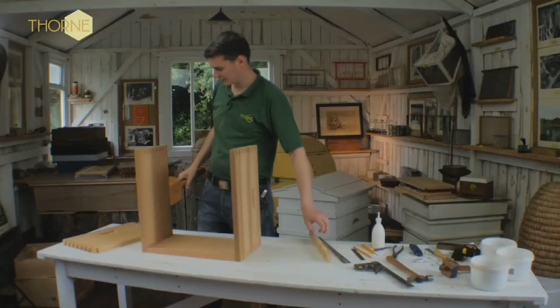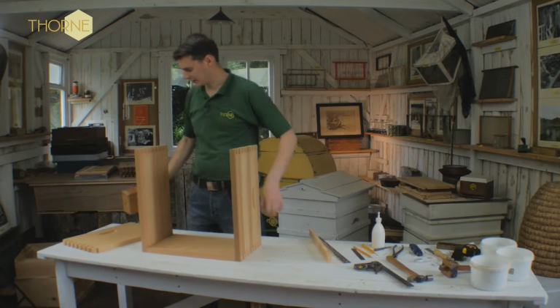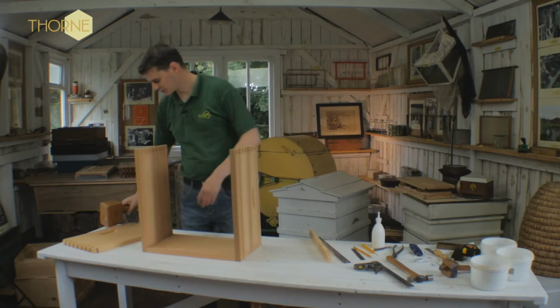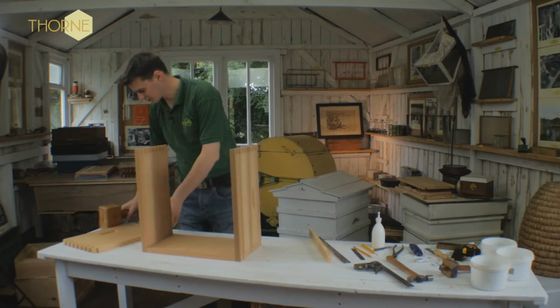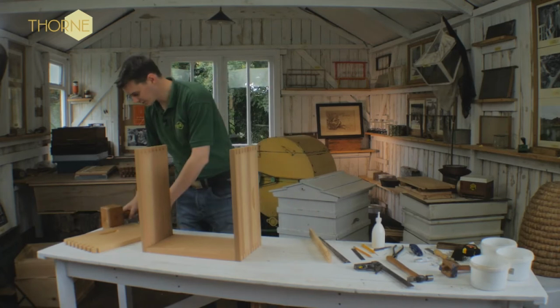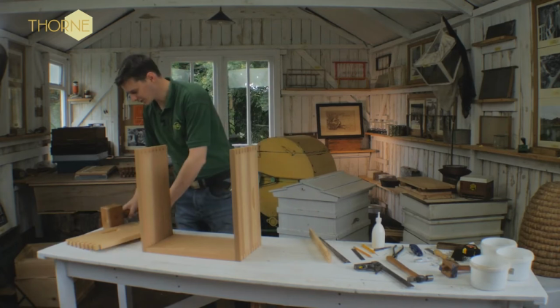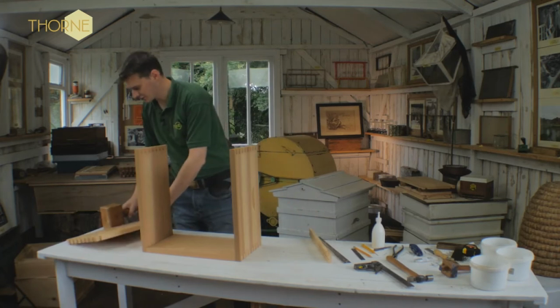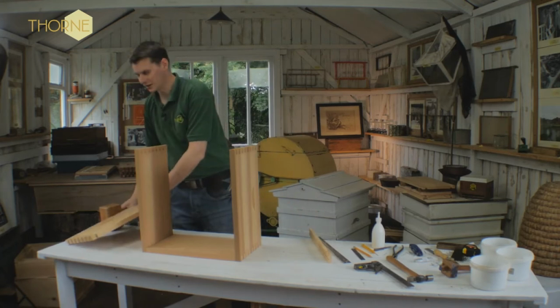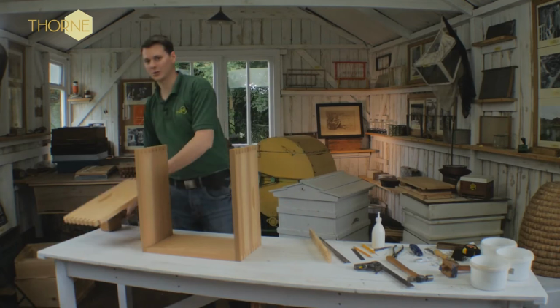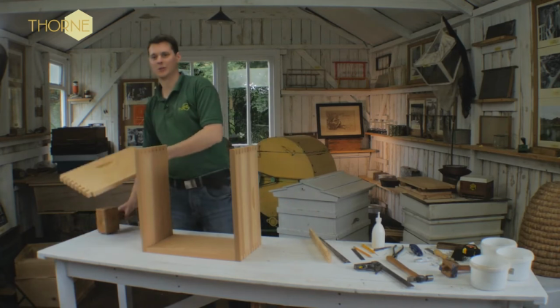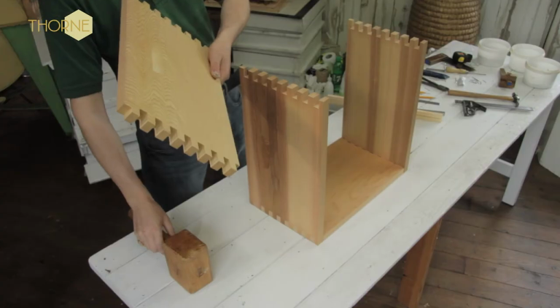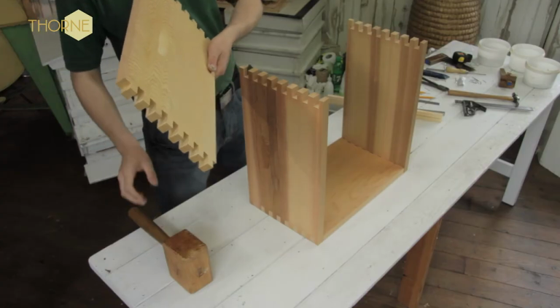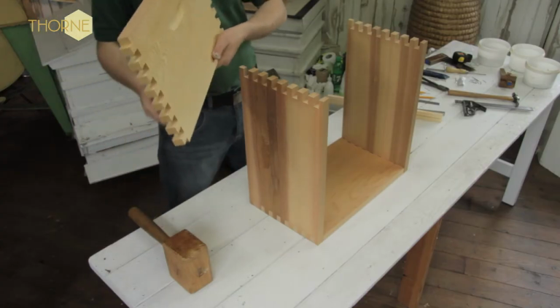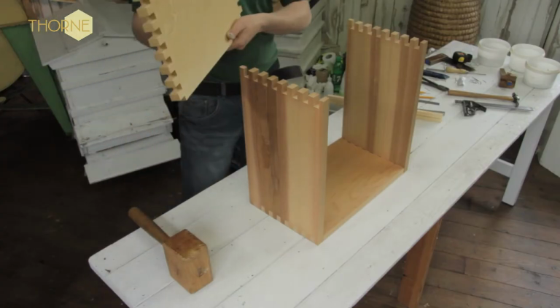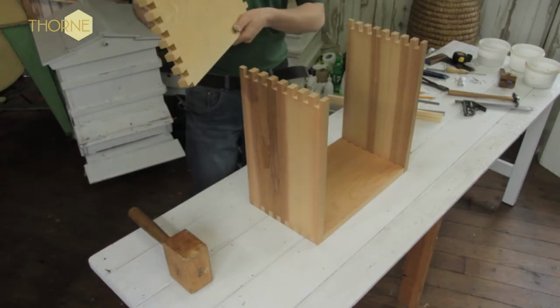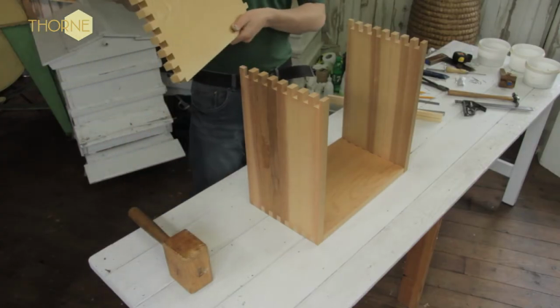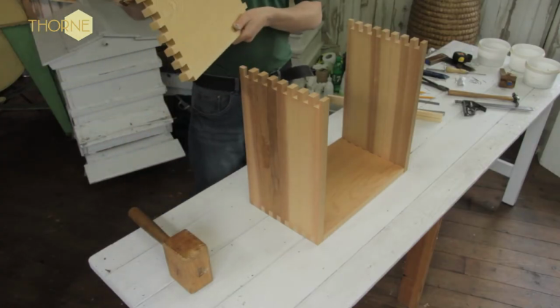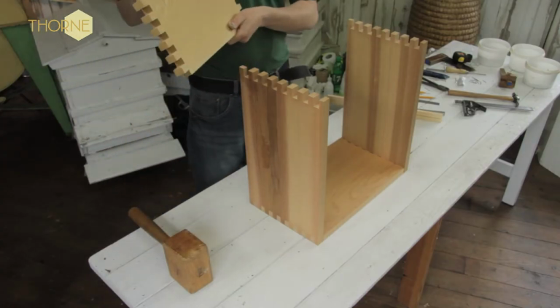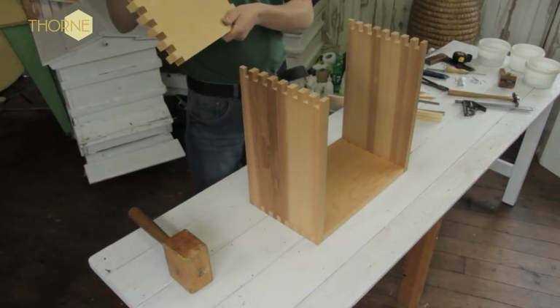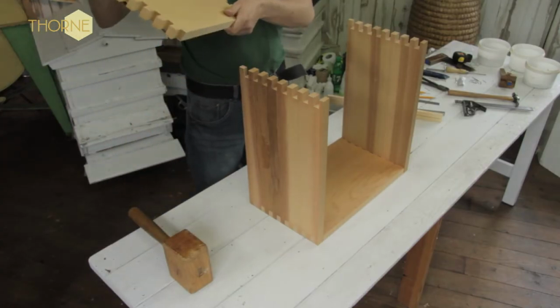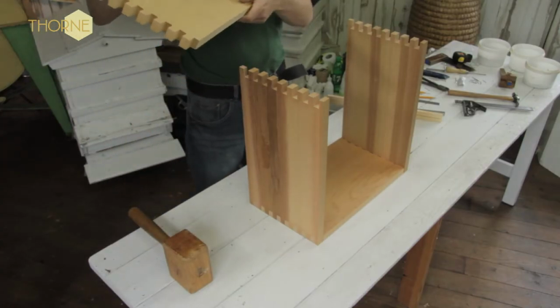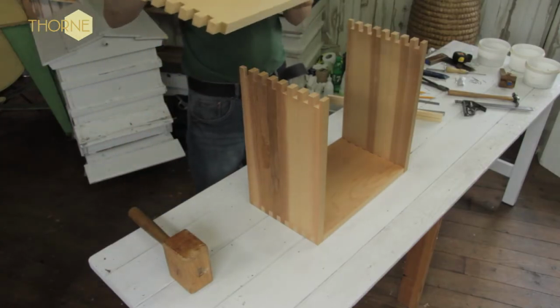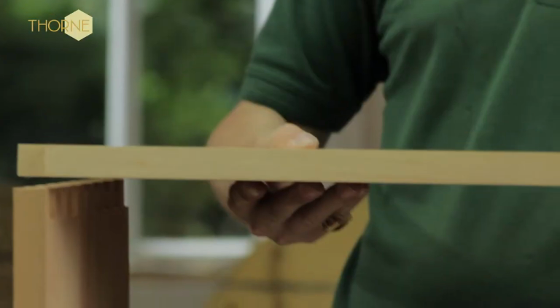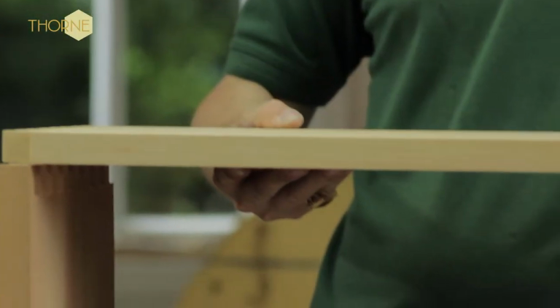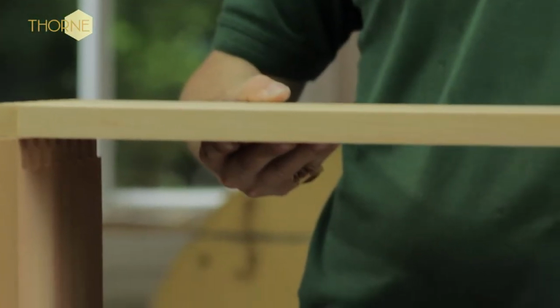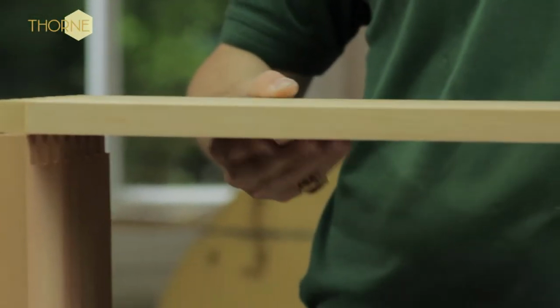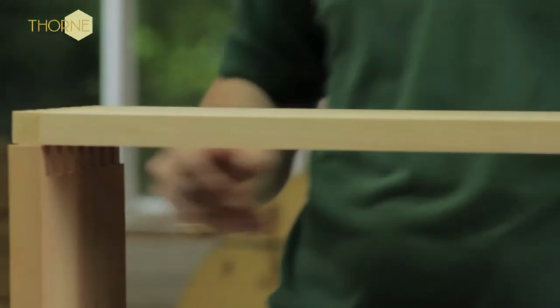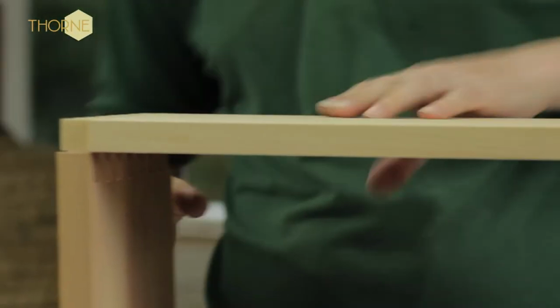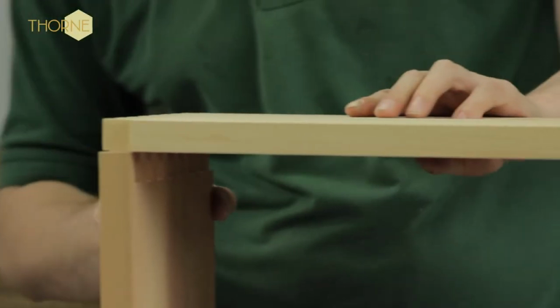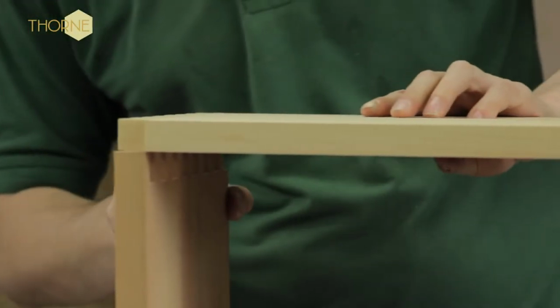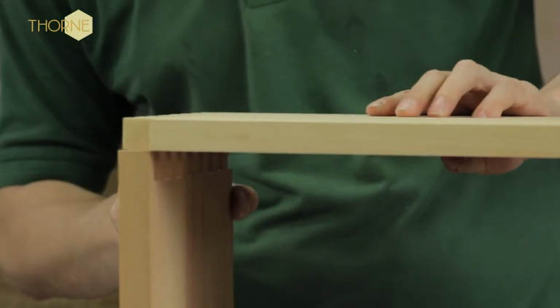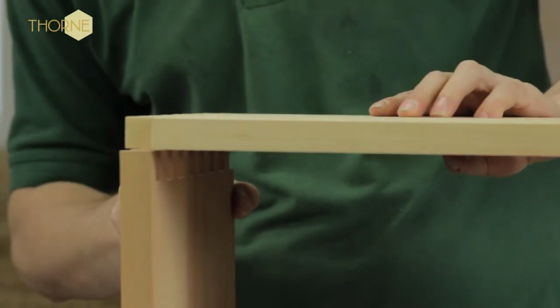Next, you take your final wall with the small notch at the top and place it onto here.